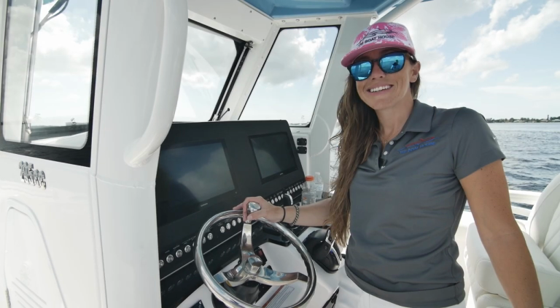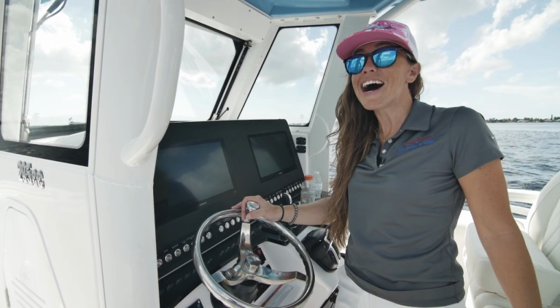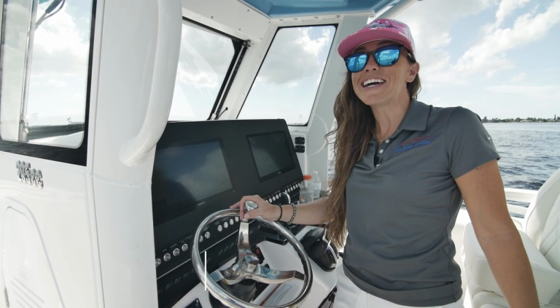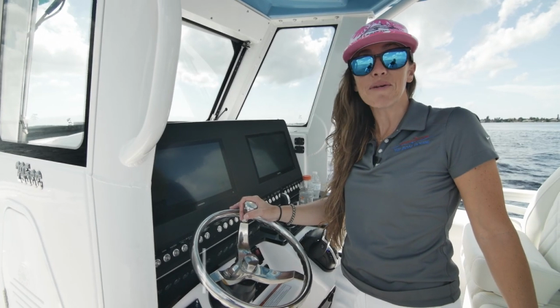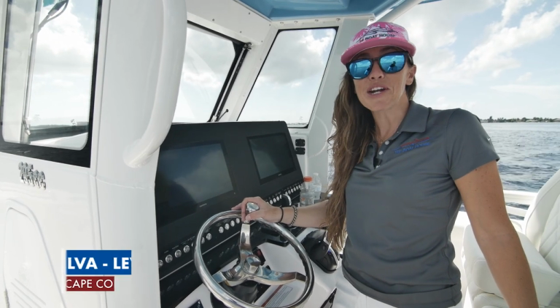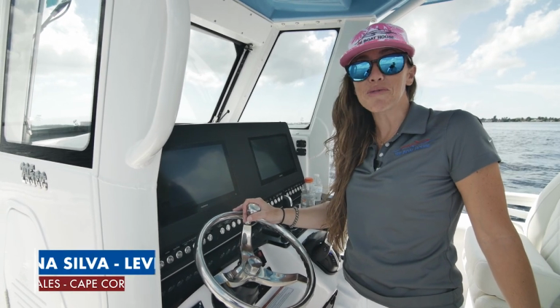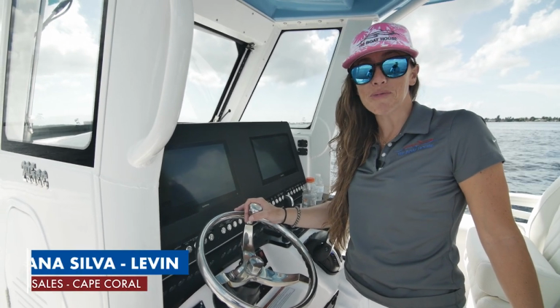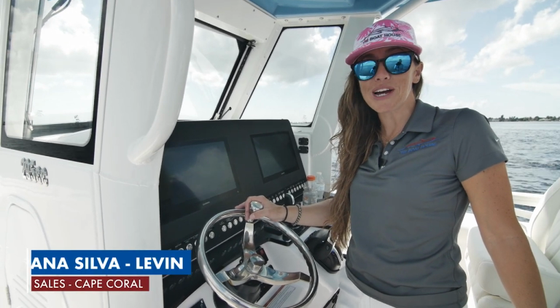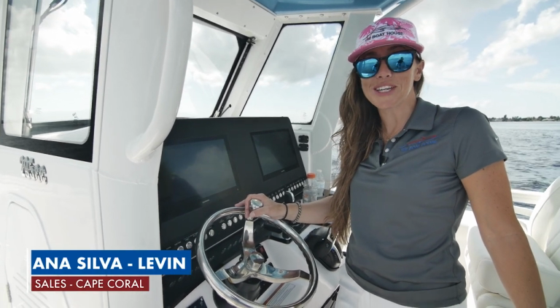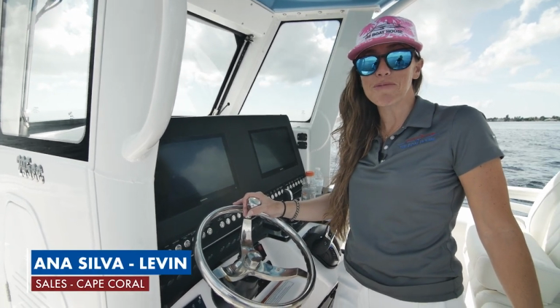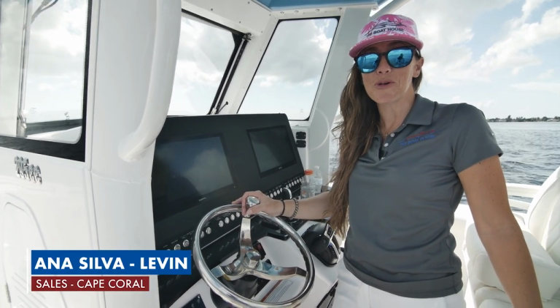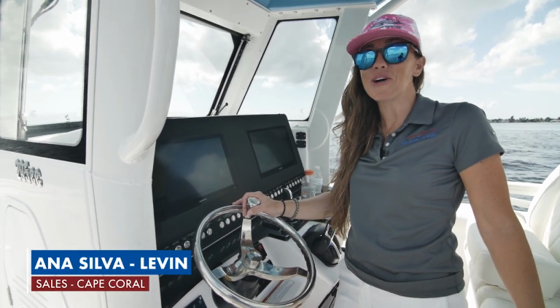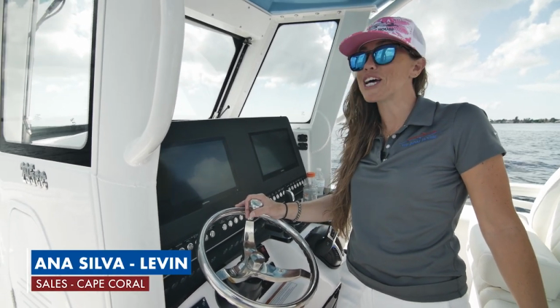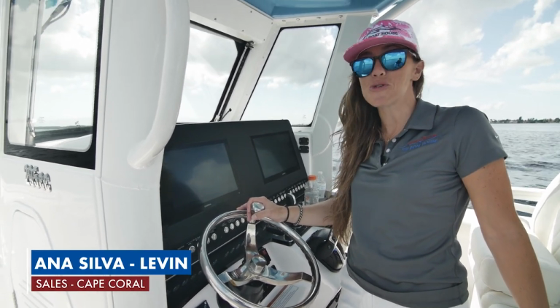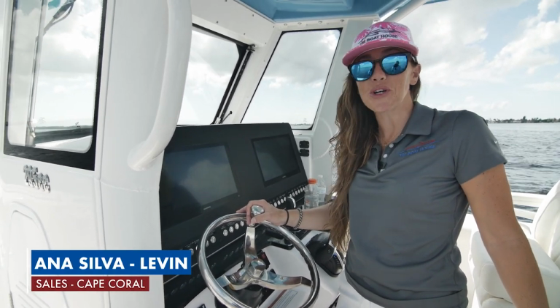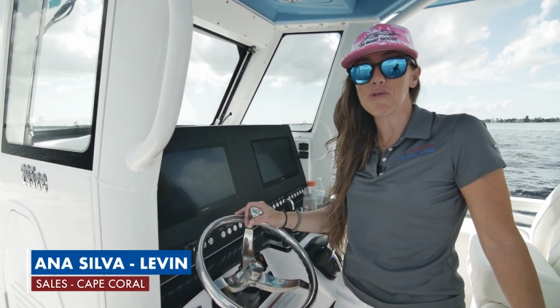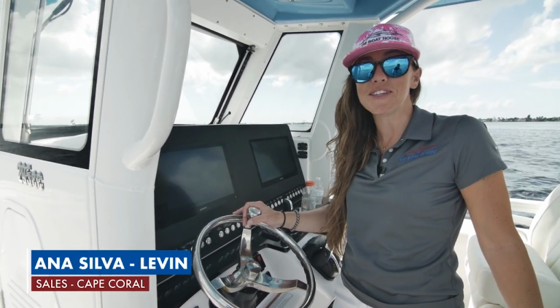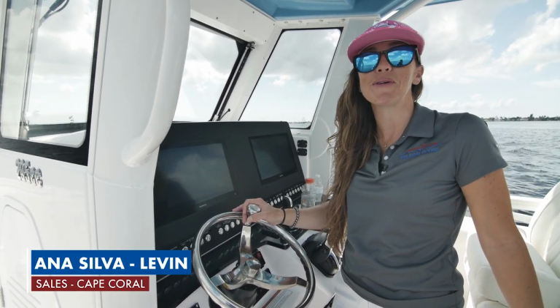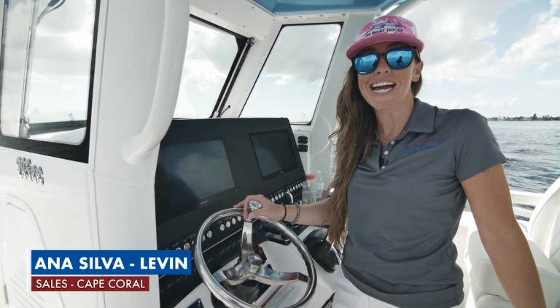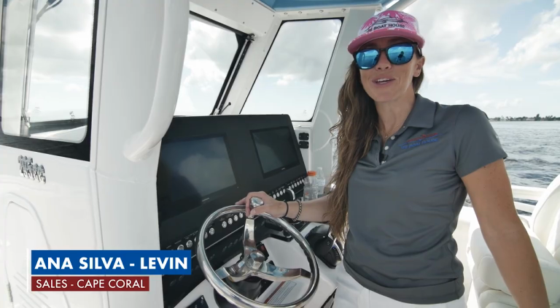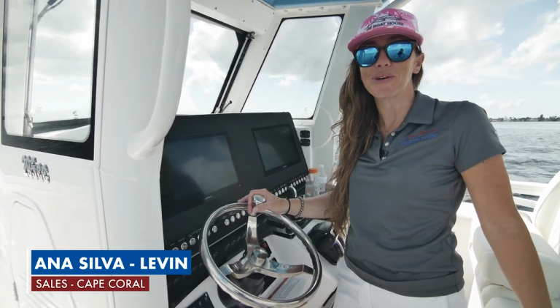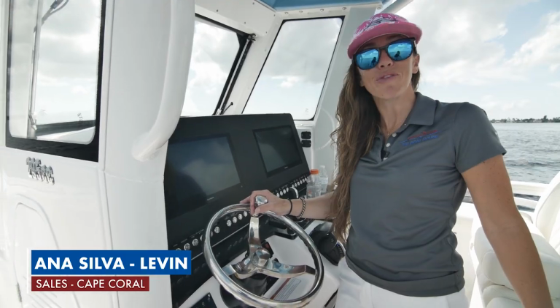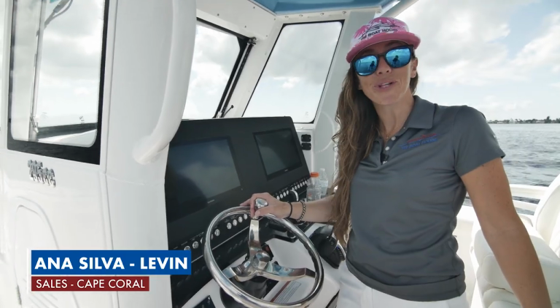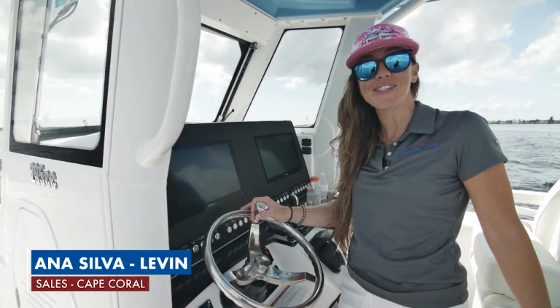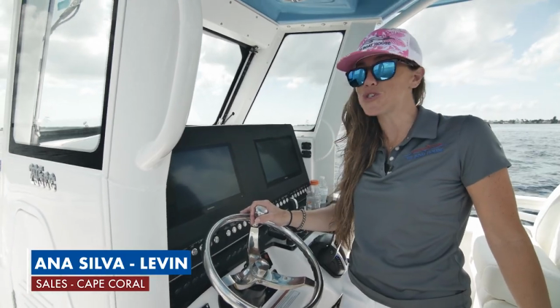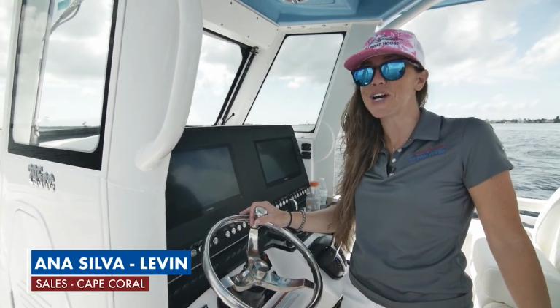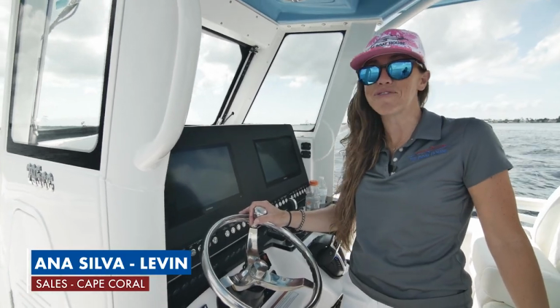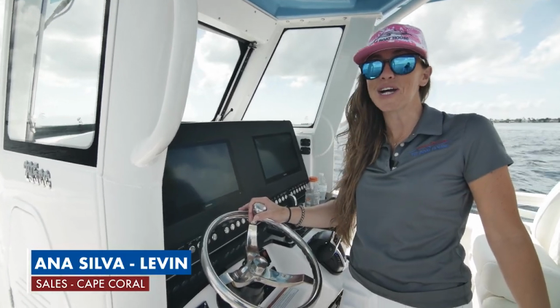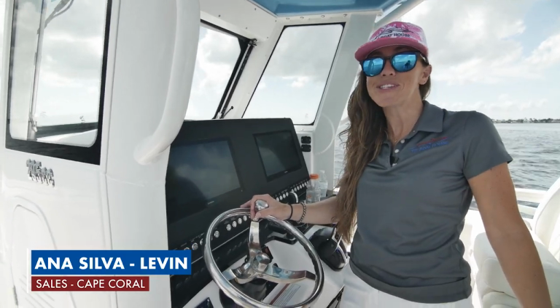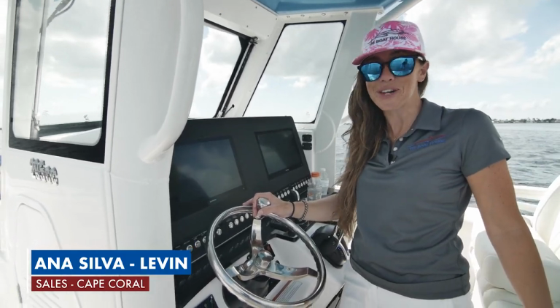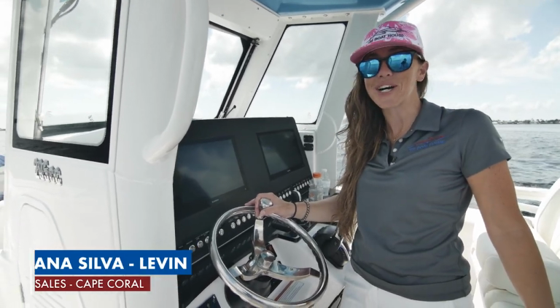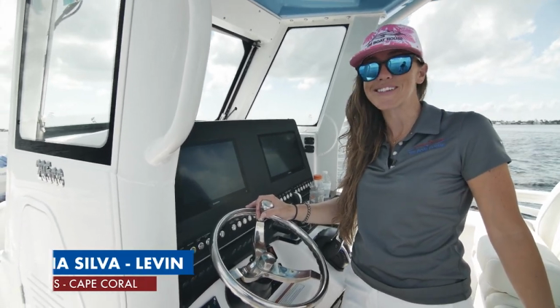Hi, I'm Anna from the Boathouse of Cape Coral. I'd like to welcome you on the spectacular Everglades 295 Center Console.